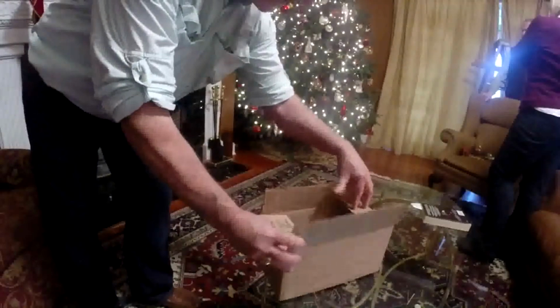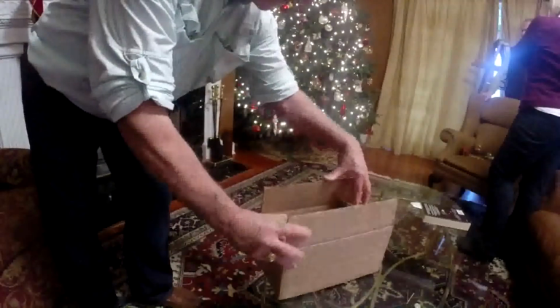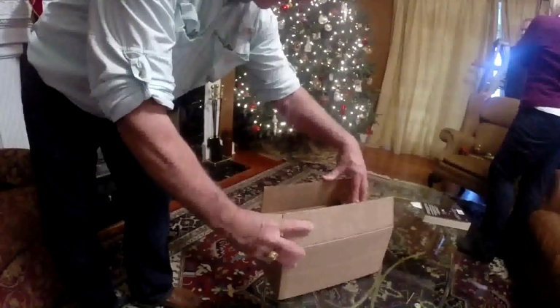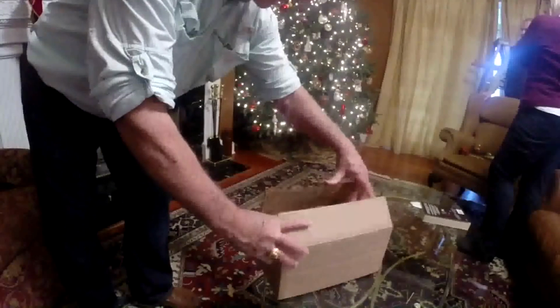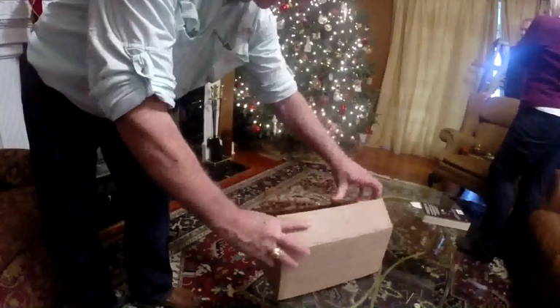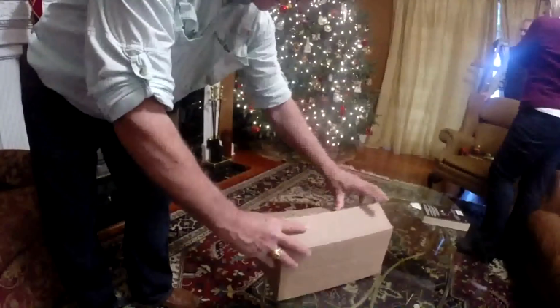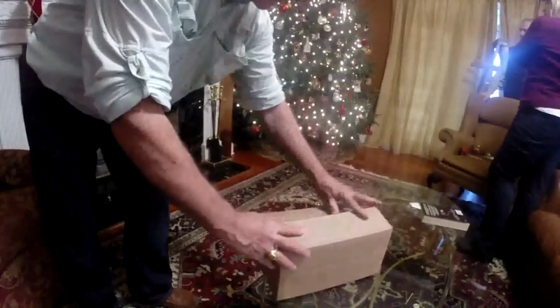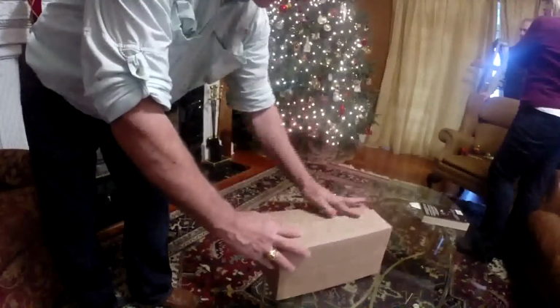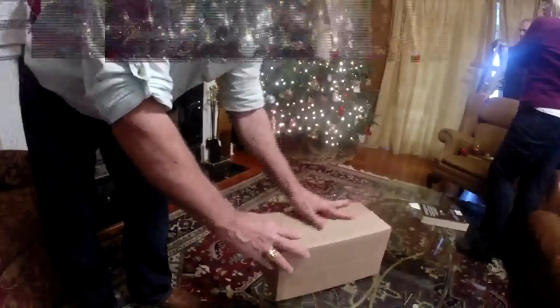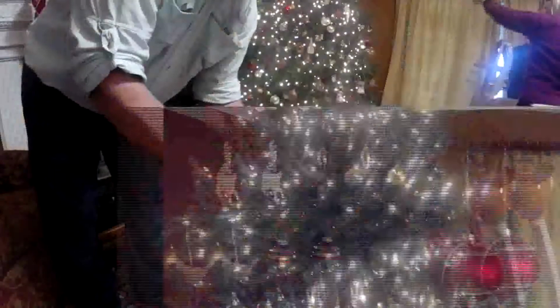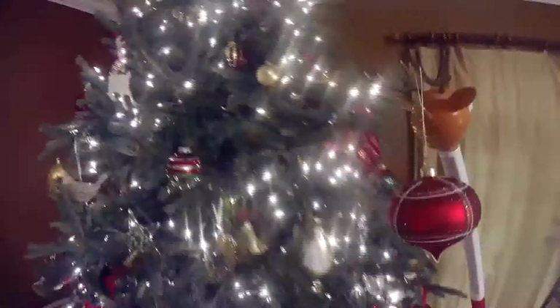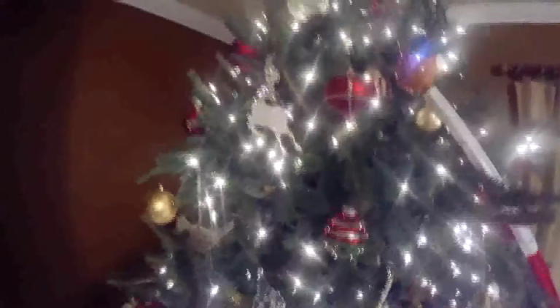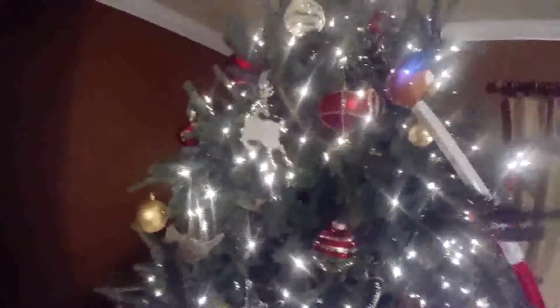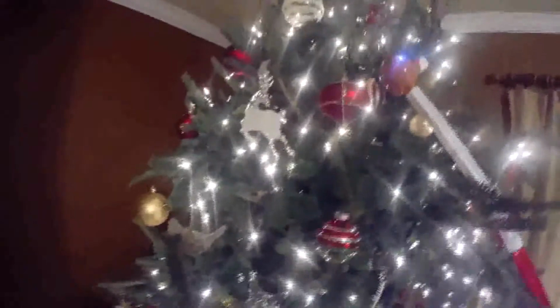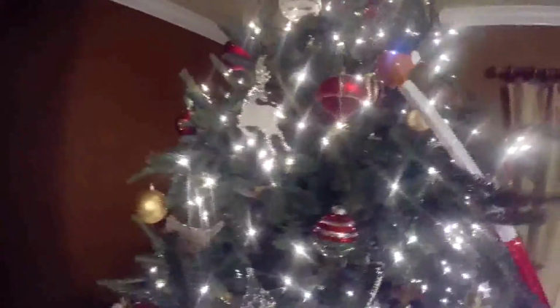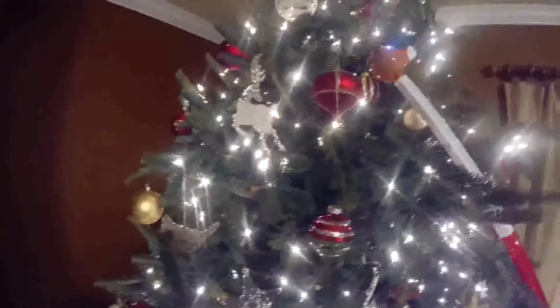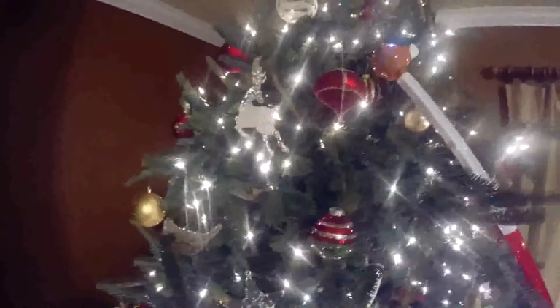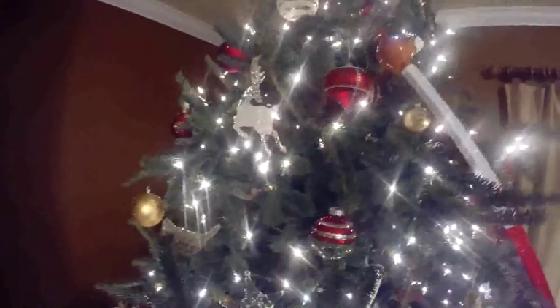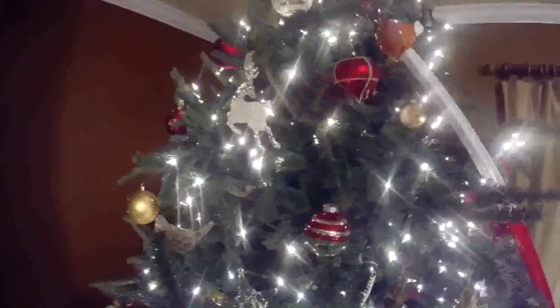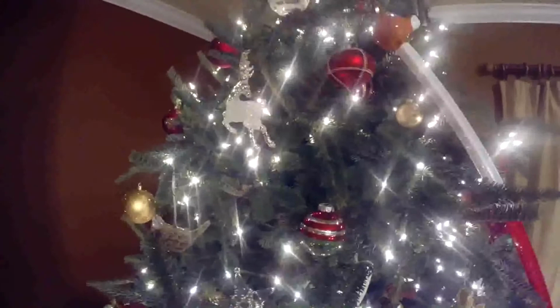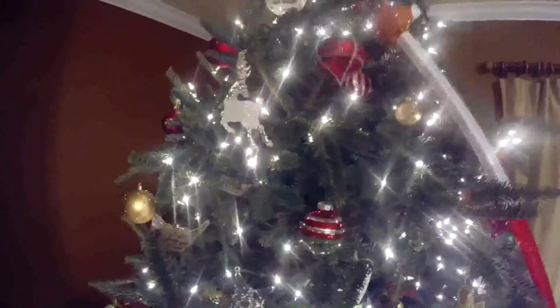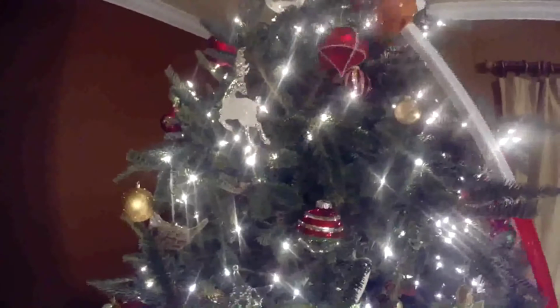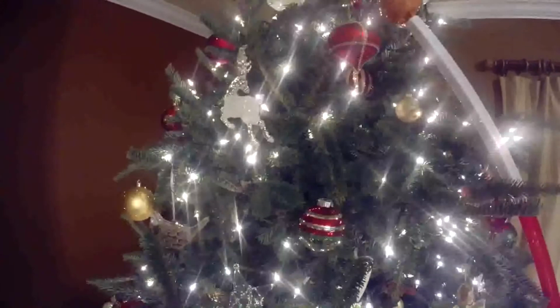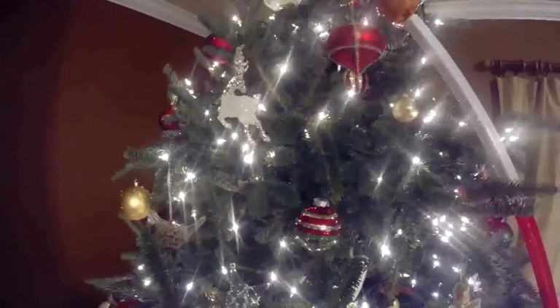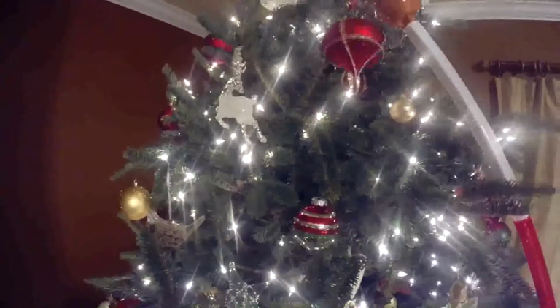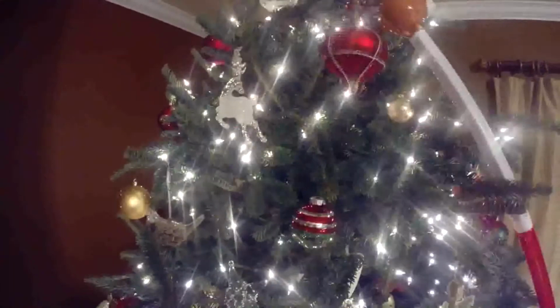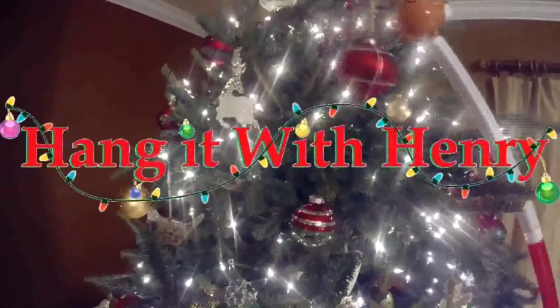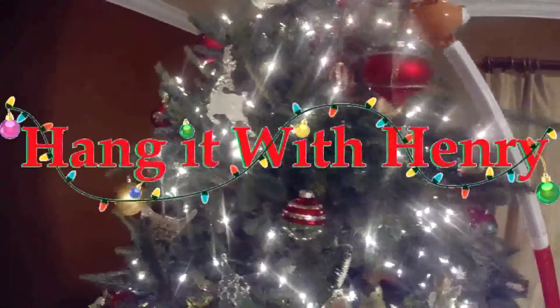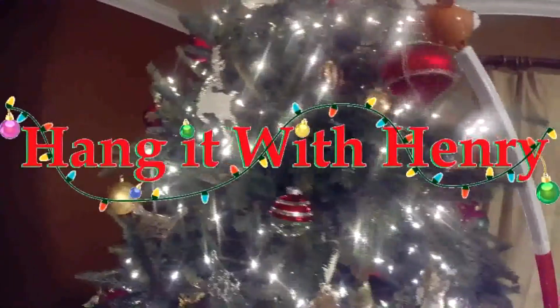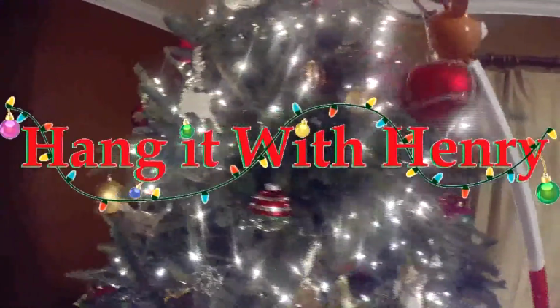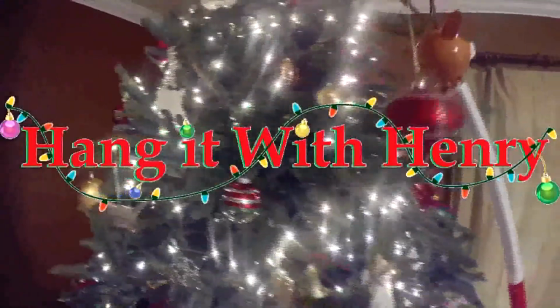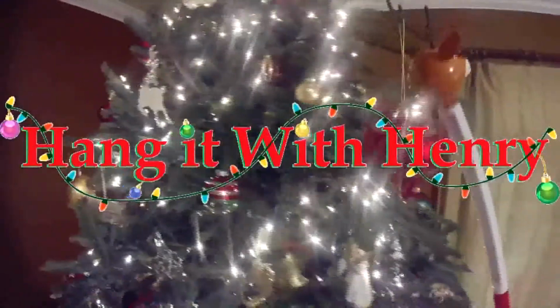But before you put him away, make sure you let Henry help you take your lights and ornaments off the tree.